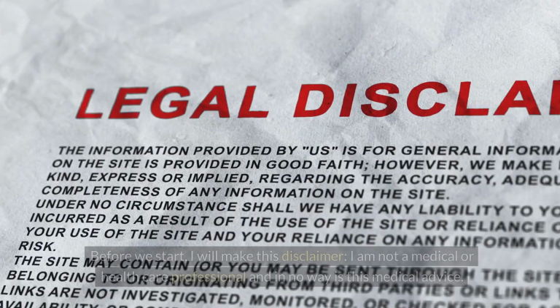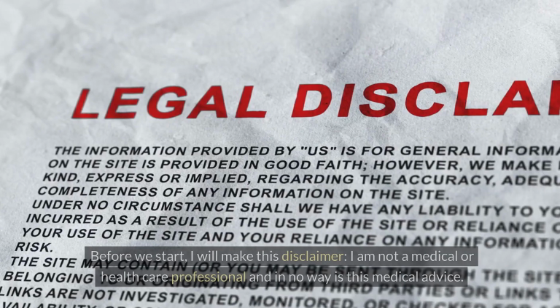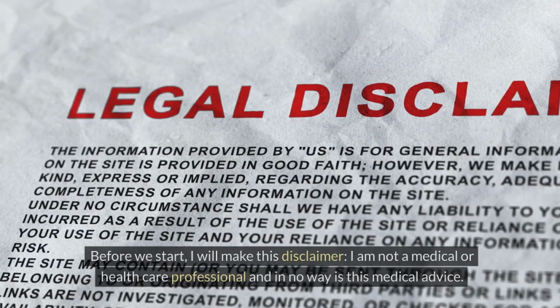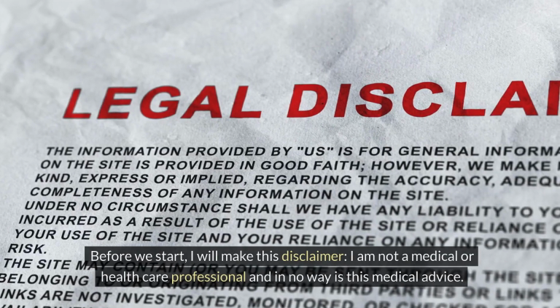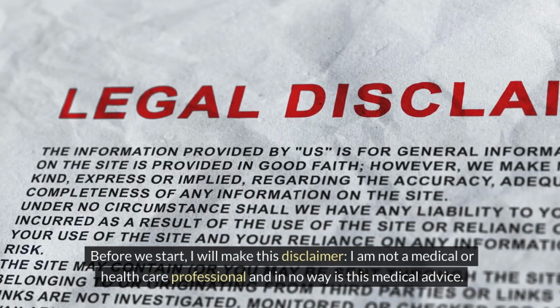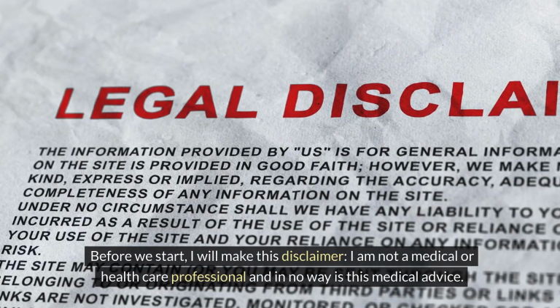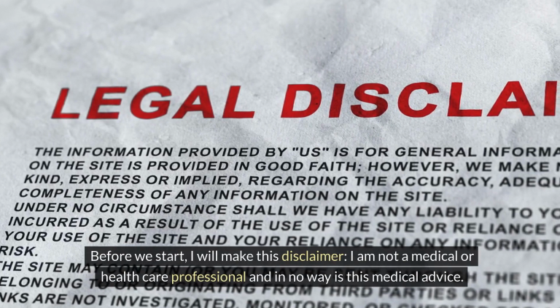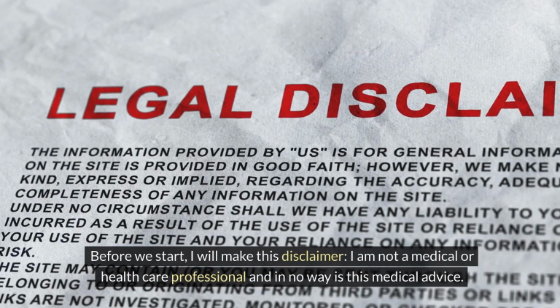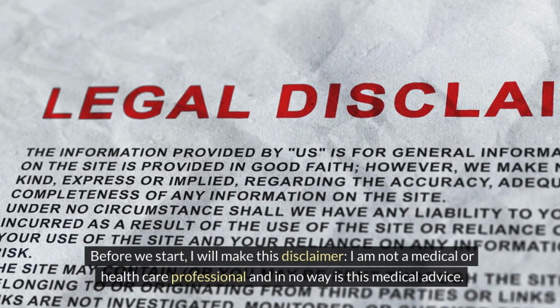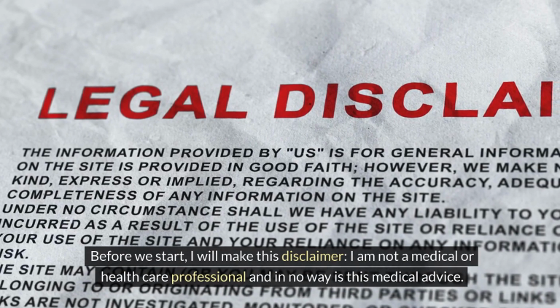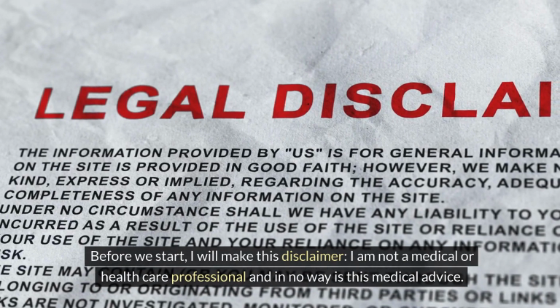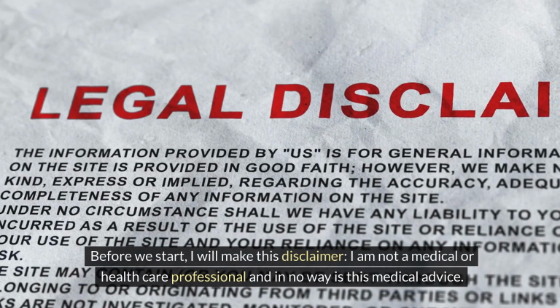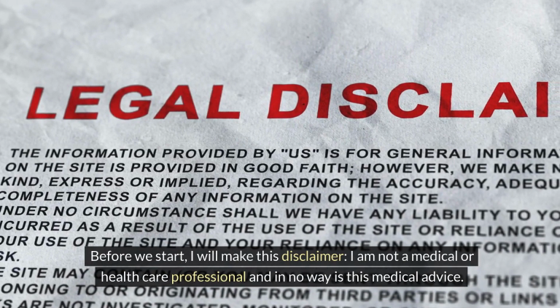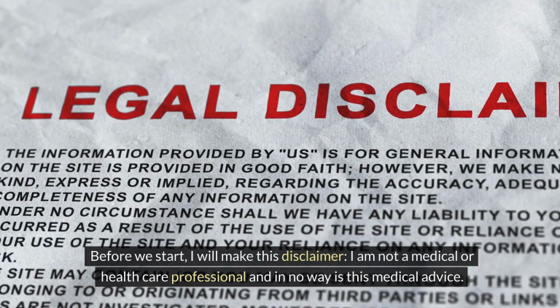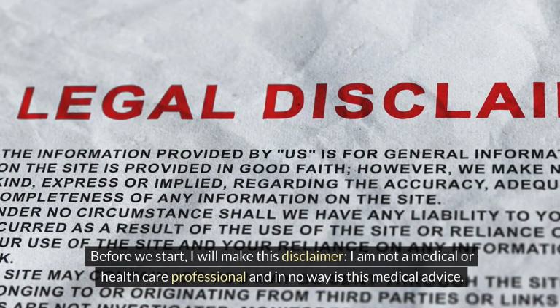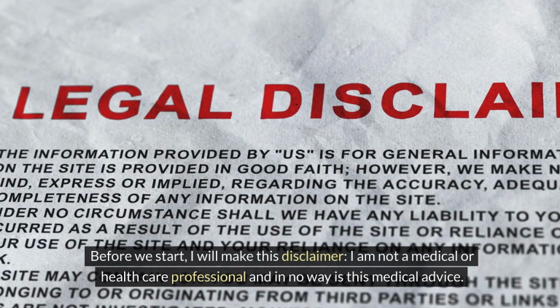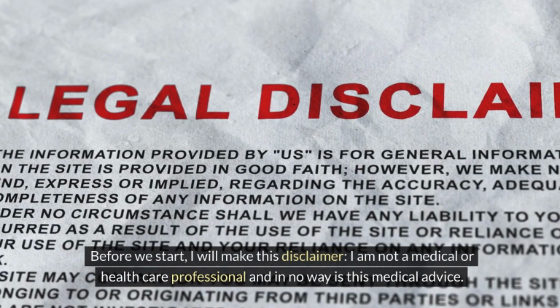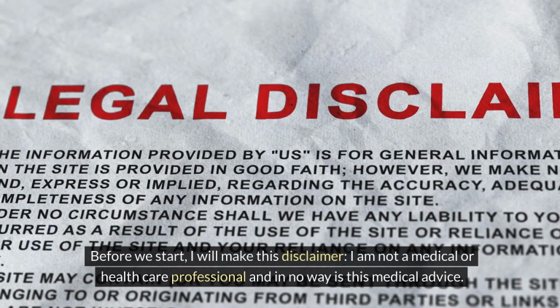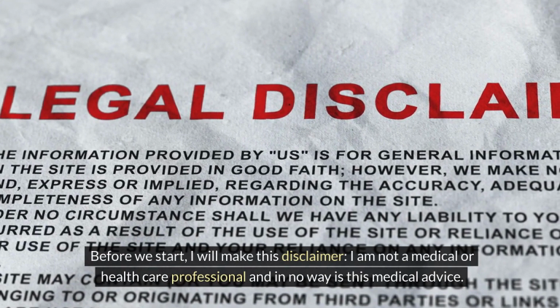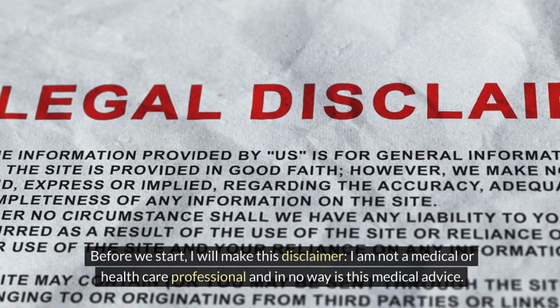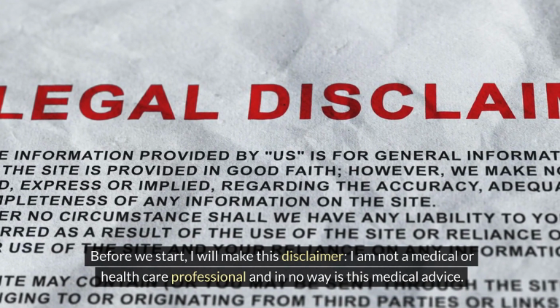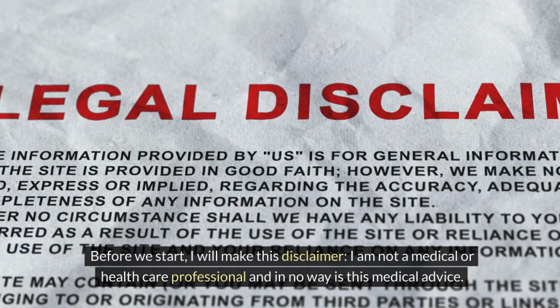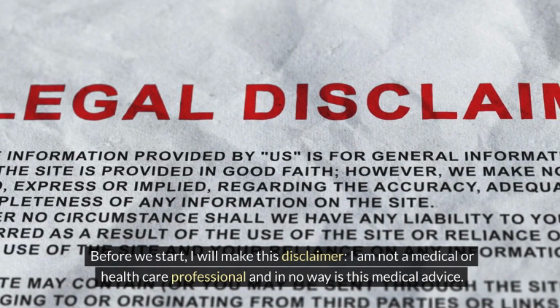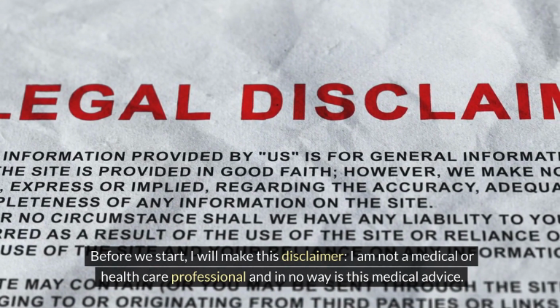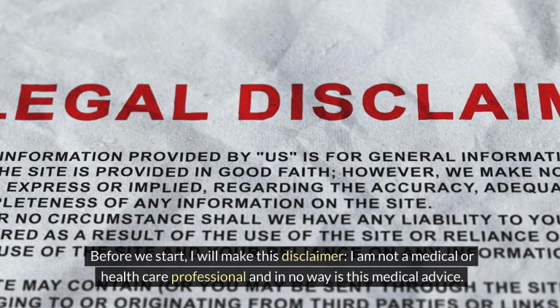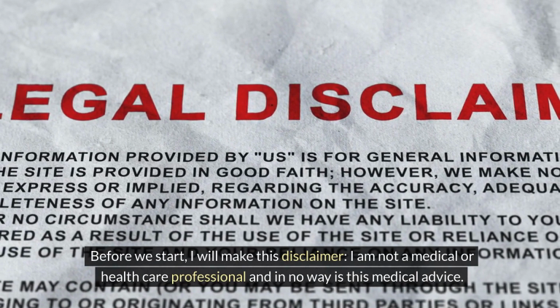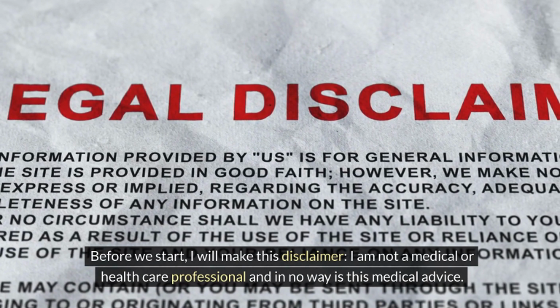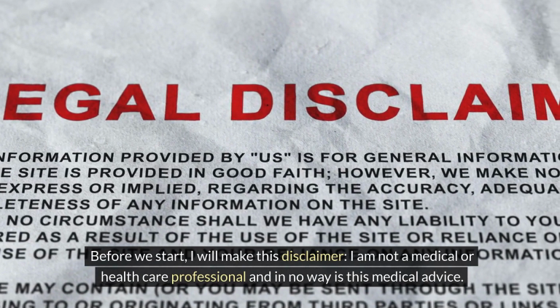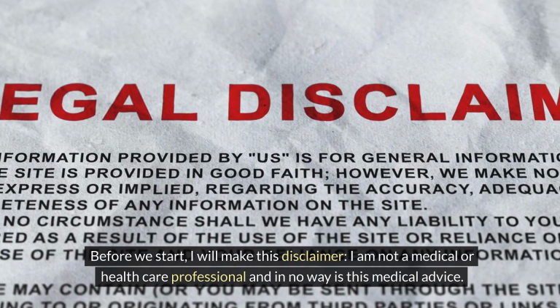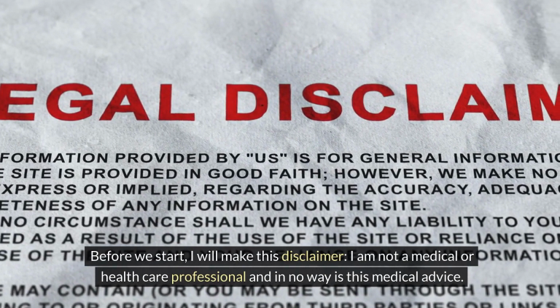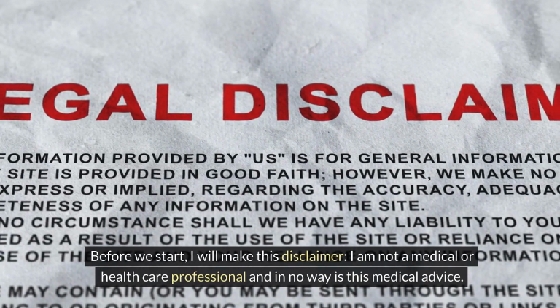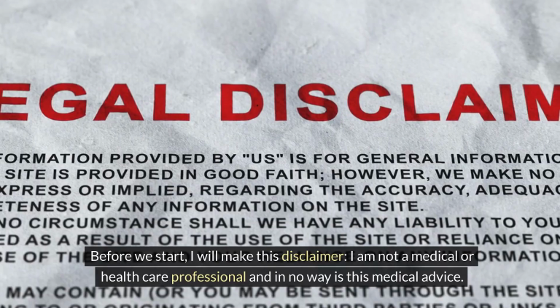Before we start, I will make this disclaimer: I am not a medical or healthcare professional, and in no way is this medical advice.